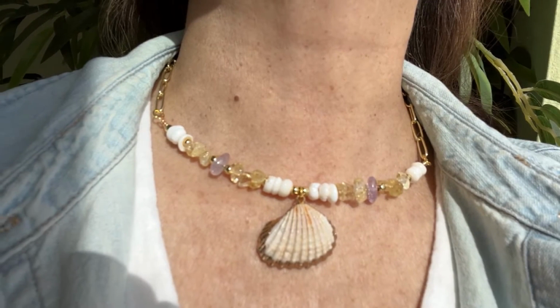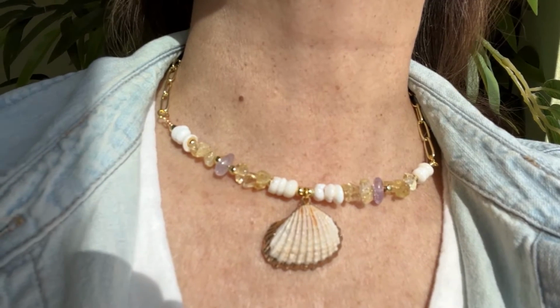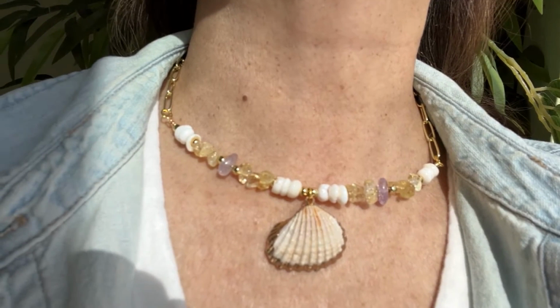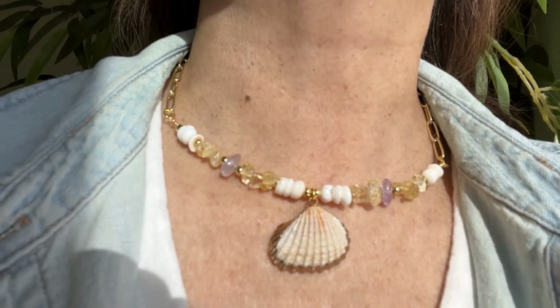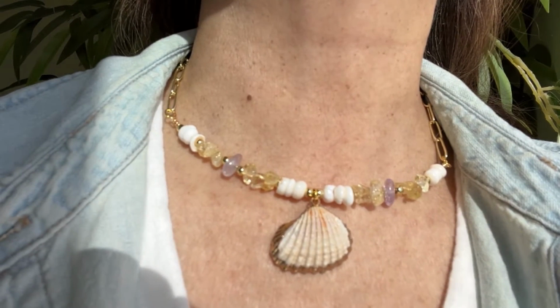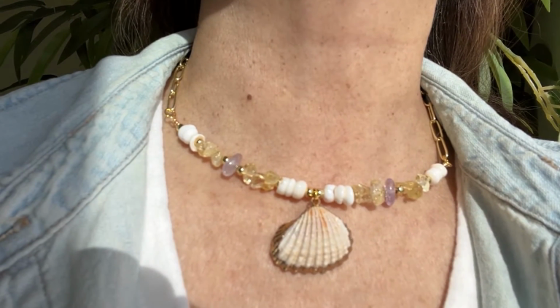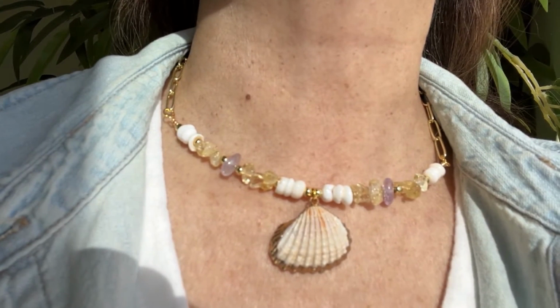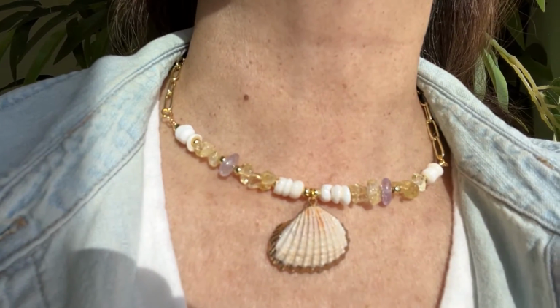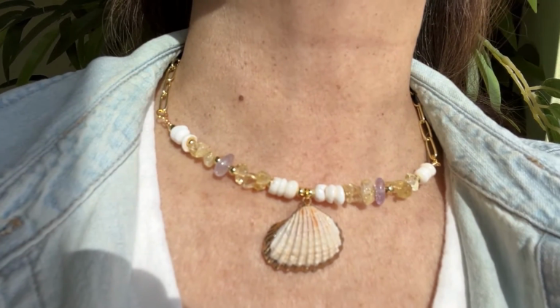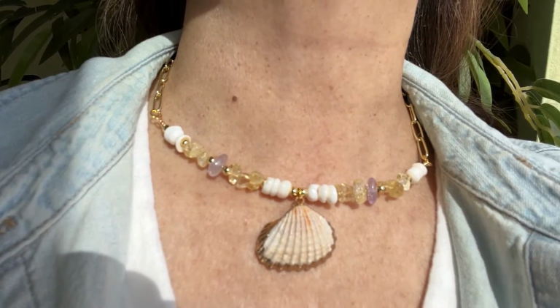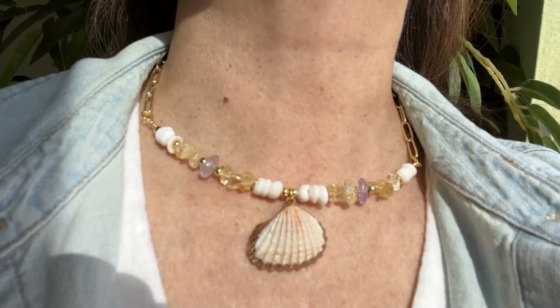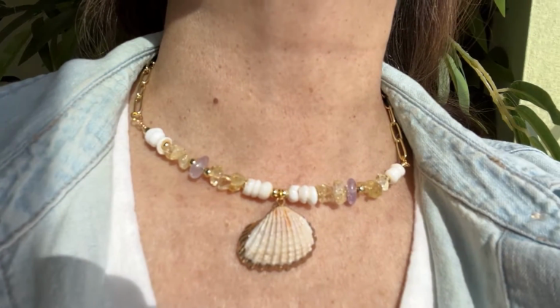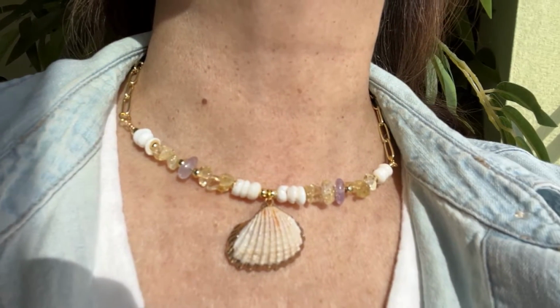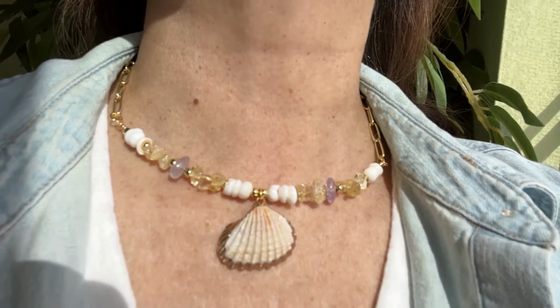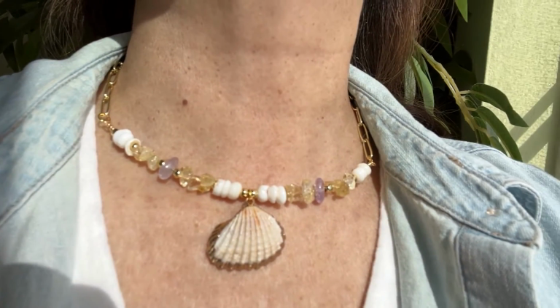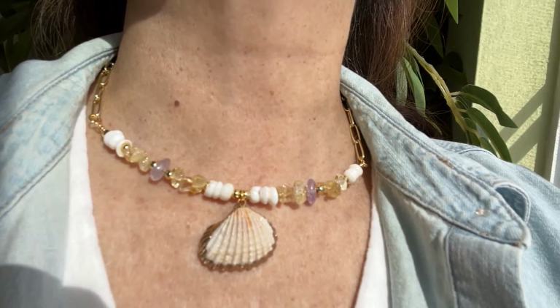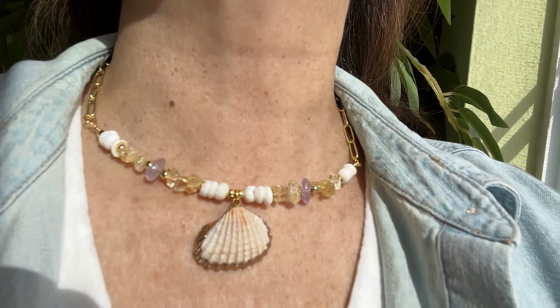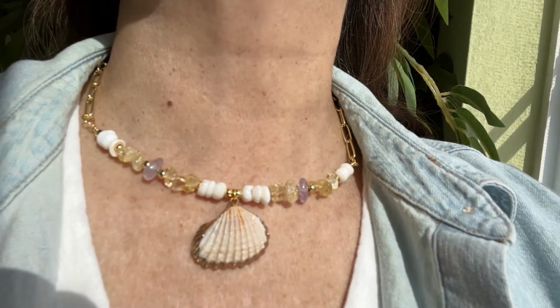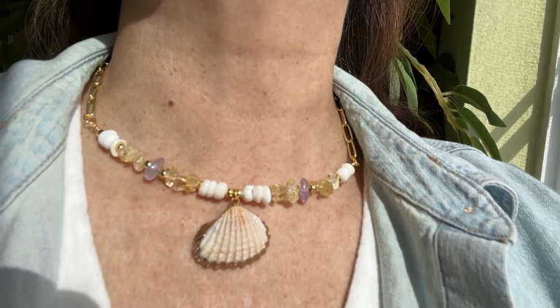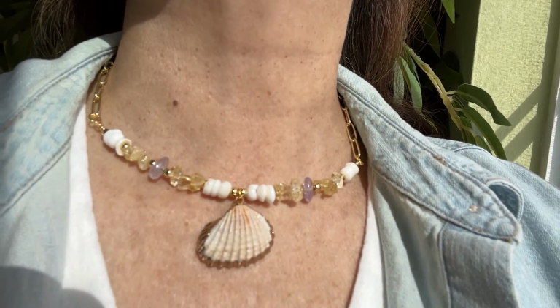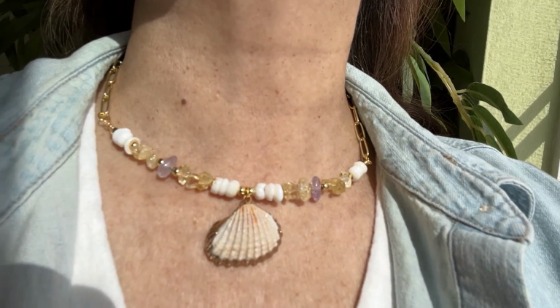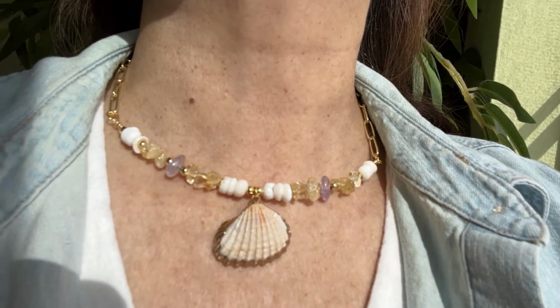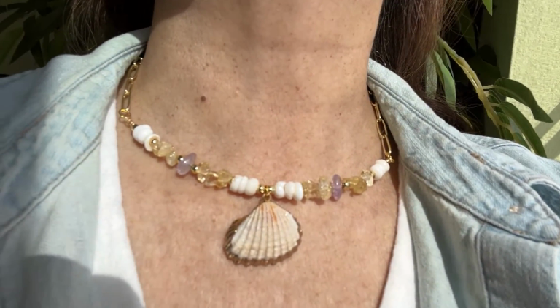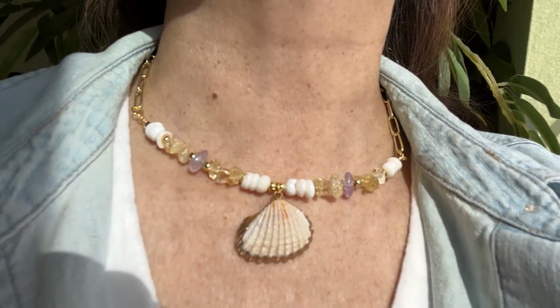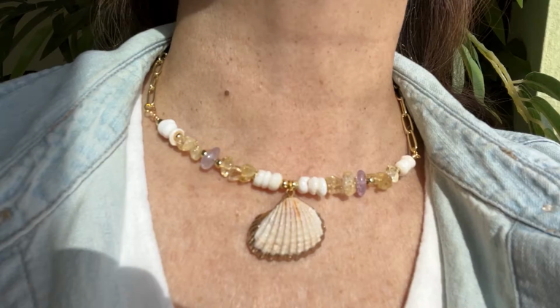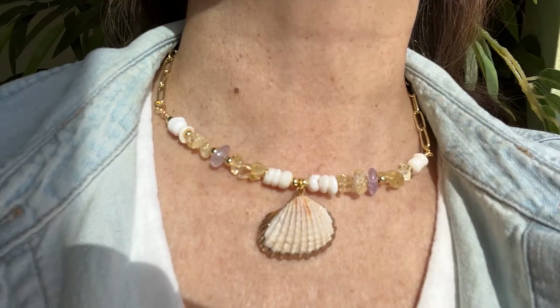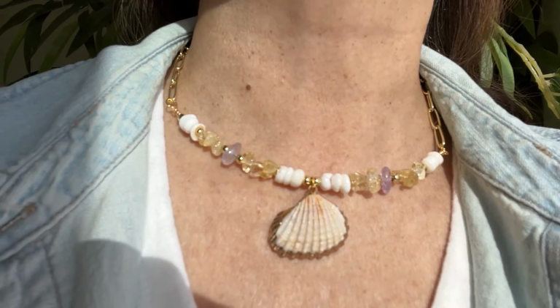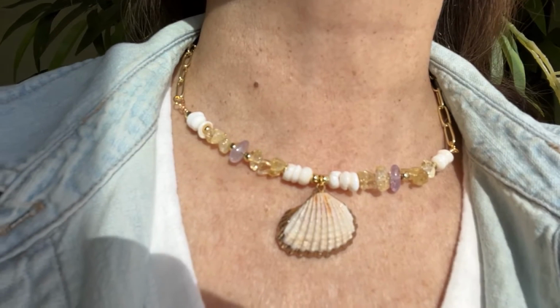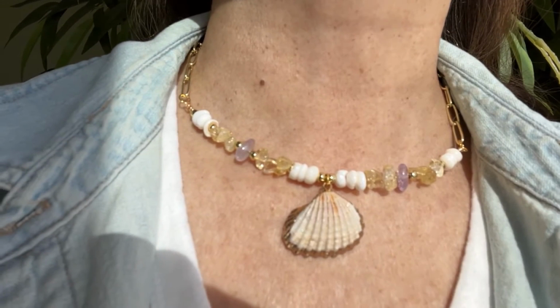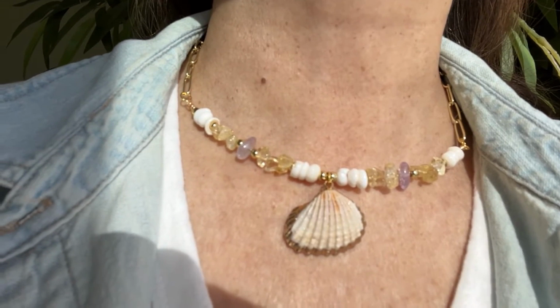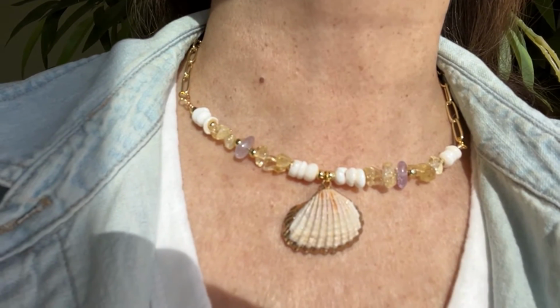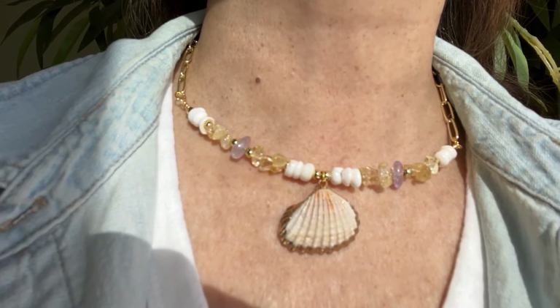This necklace is so beautiful. It has subtle shades of purple, yellow, and white.